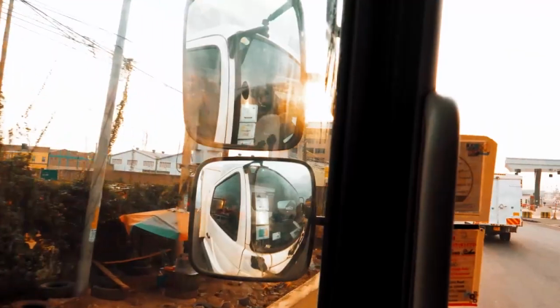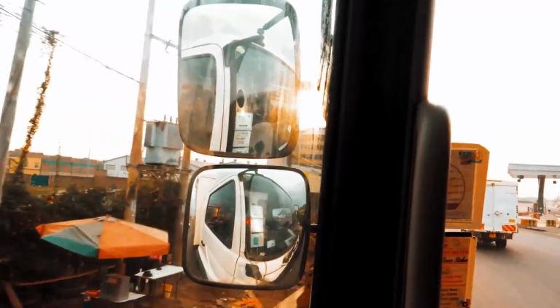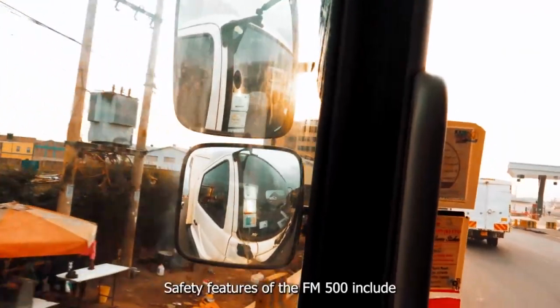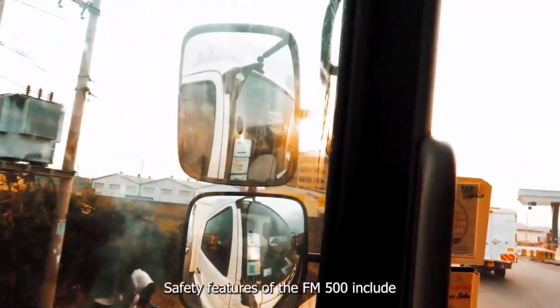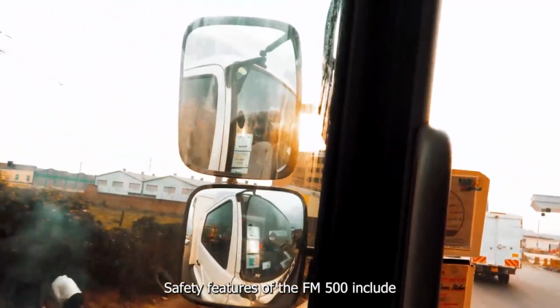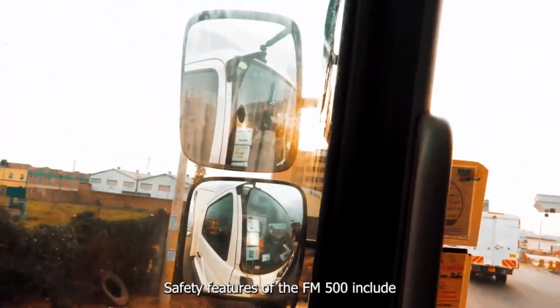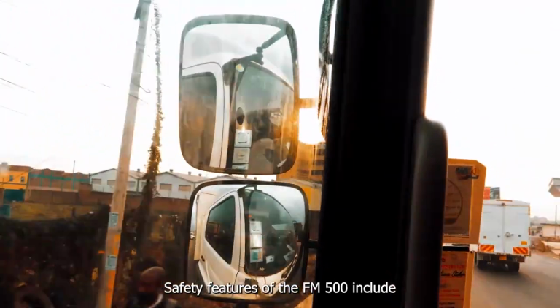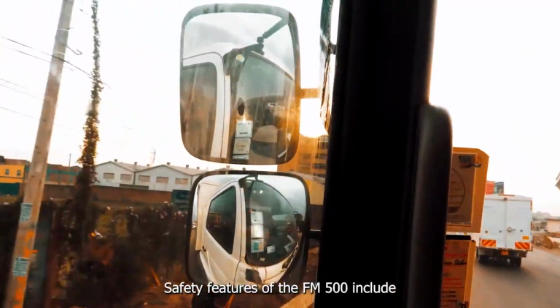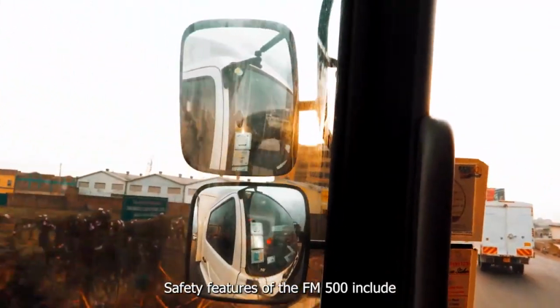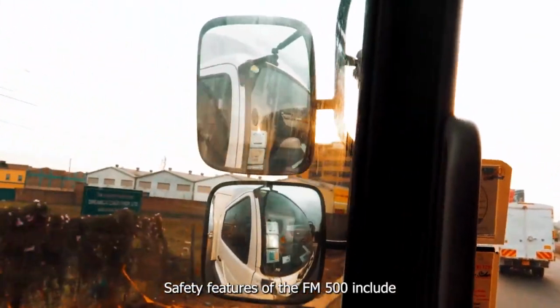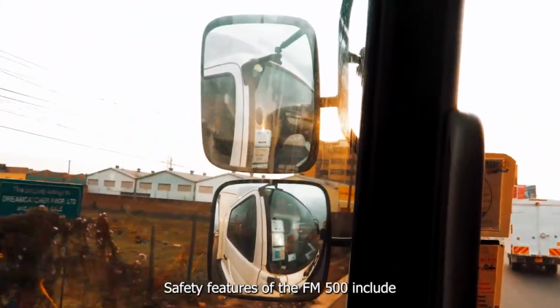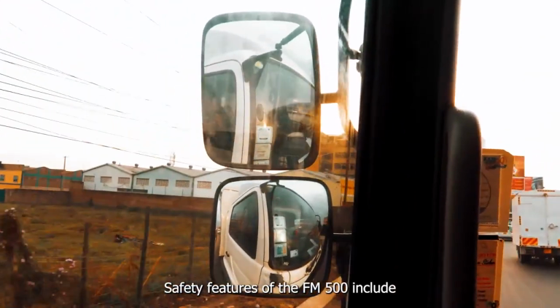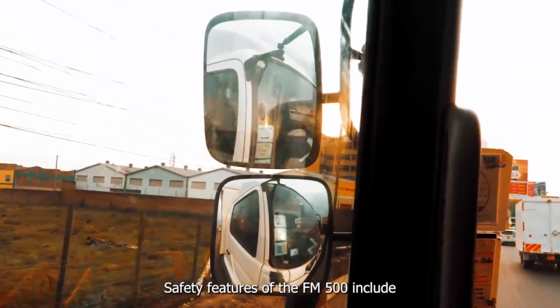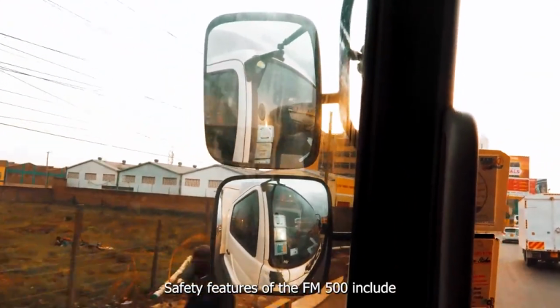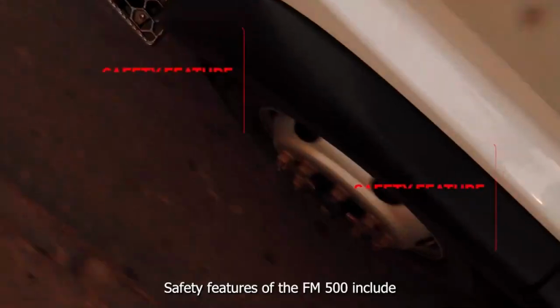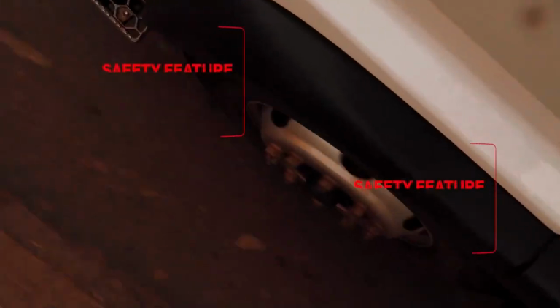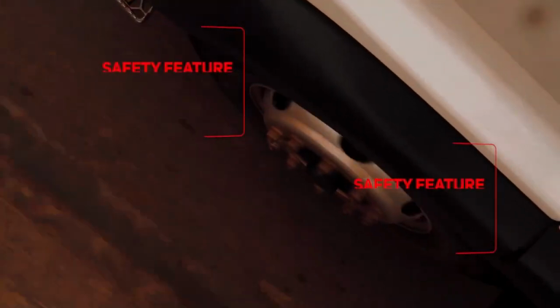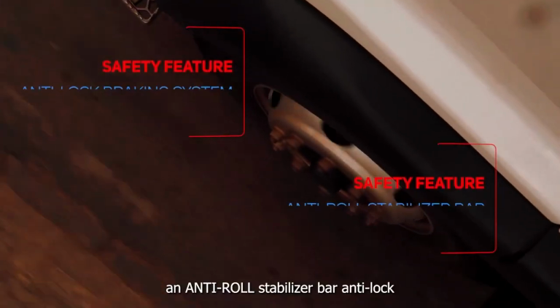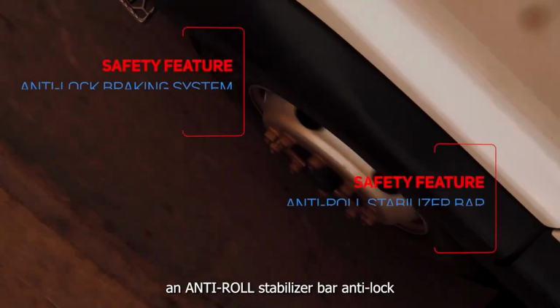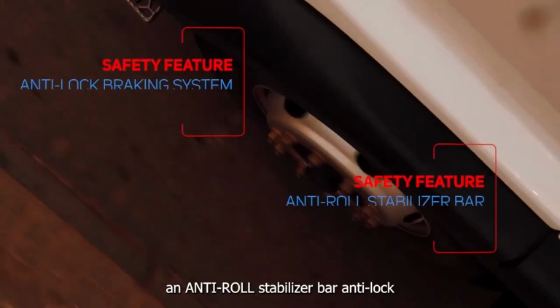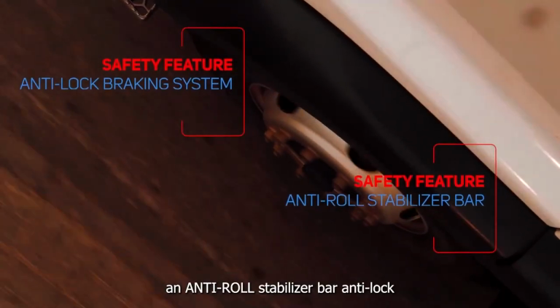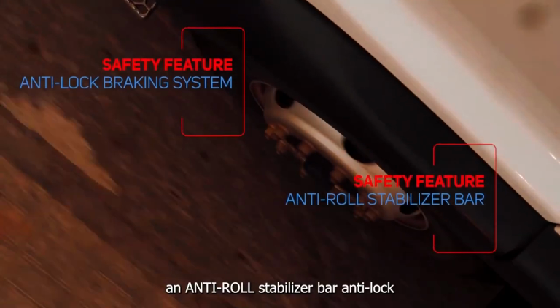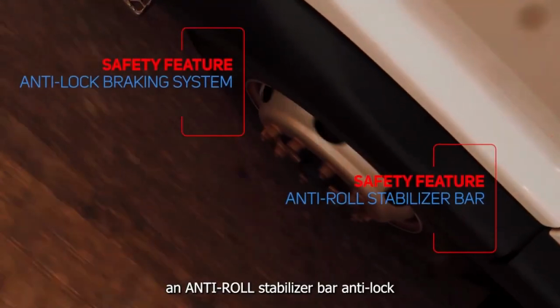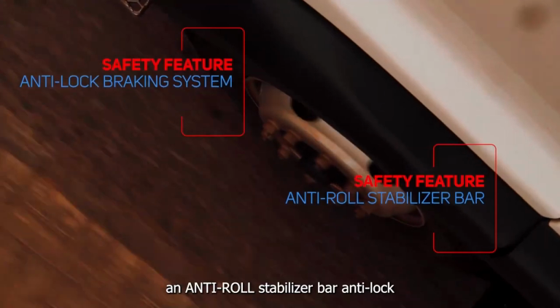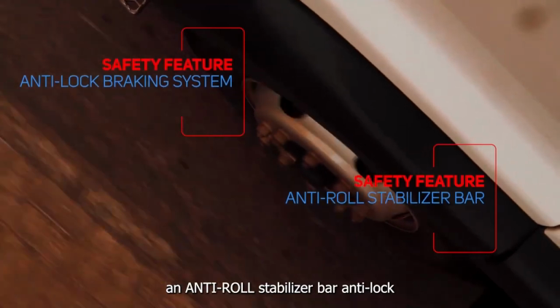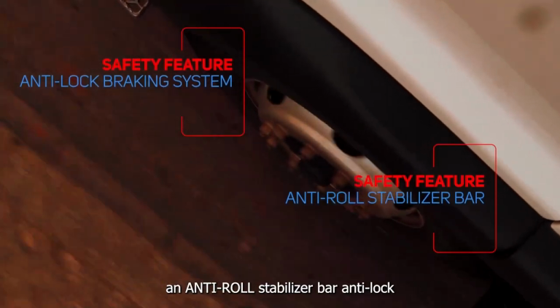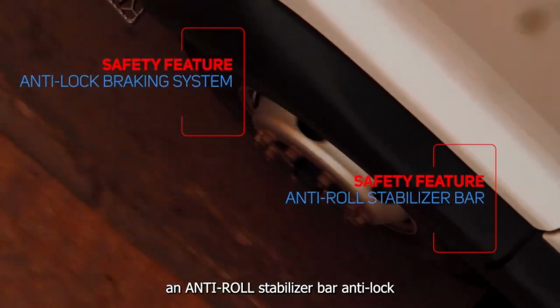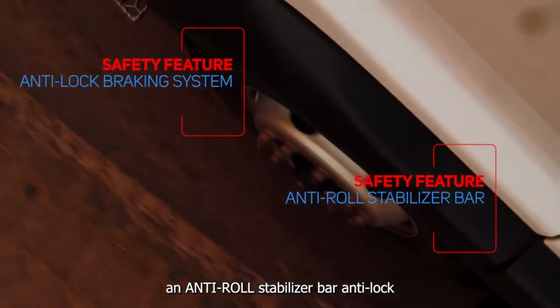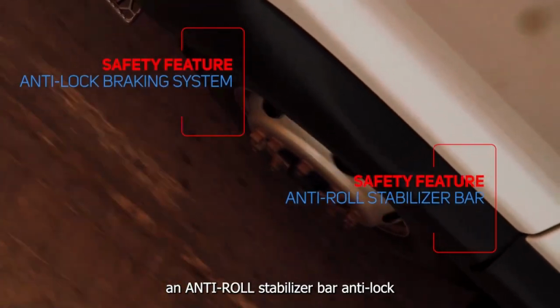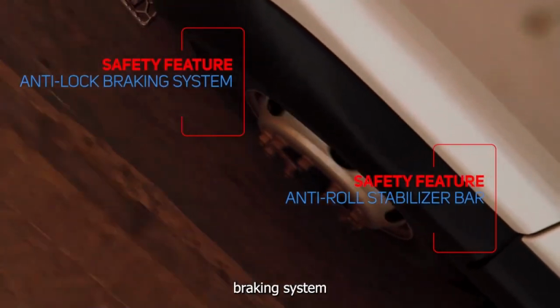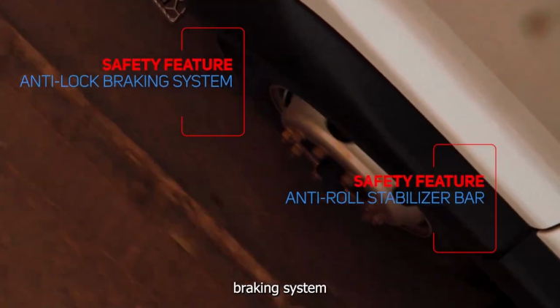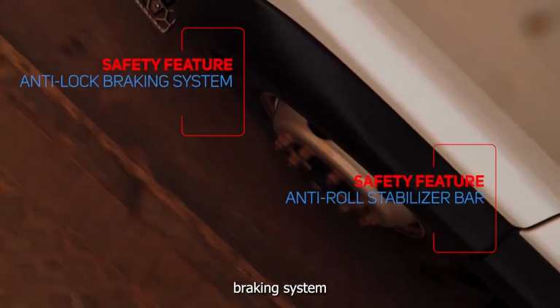The safety features of the FM 500 include an anti-roll stabilizer bar and anti-lock braking system.